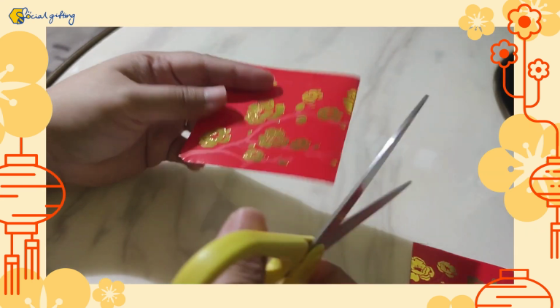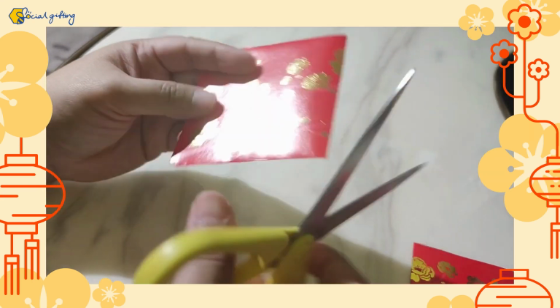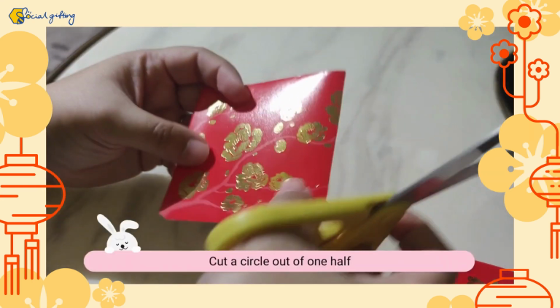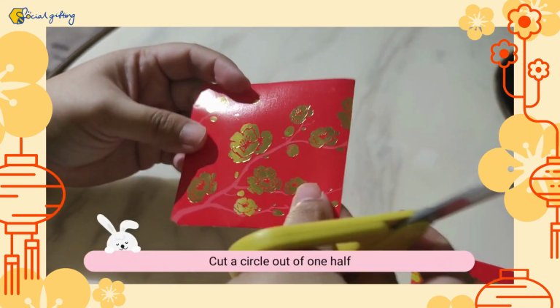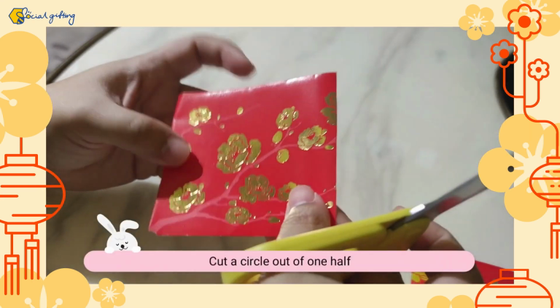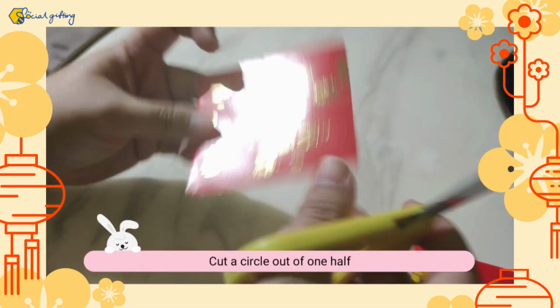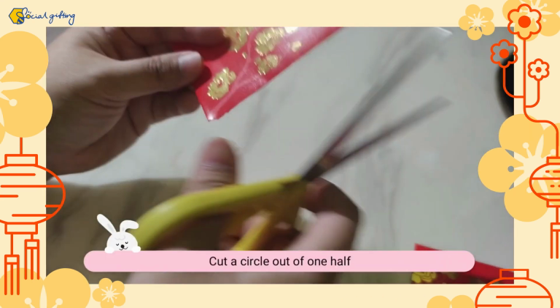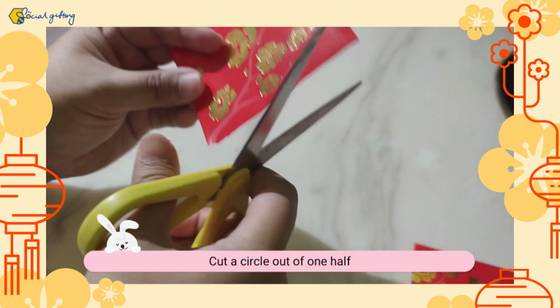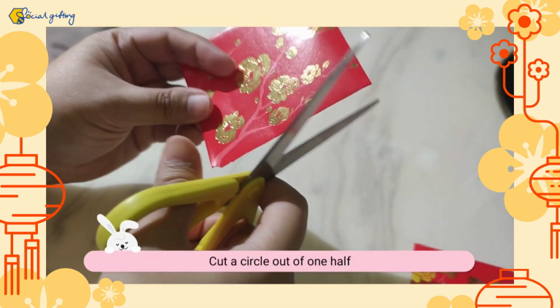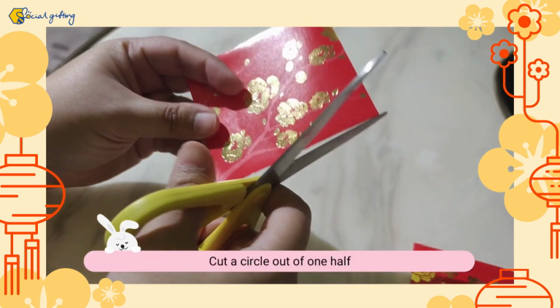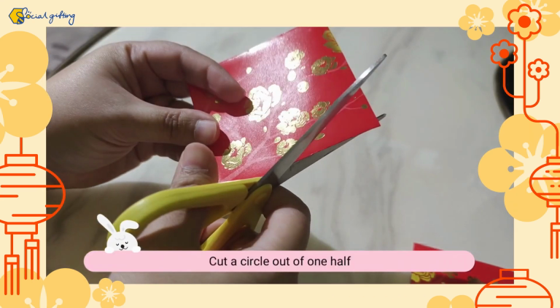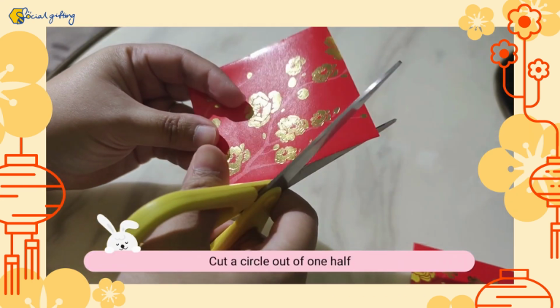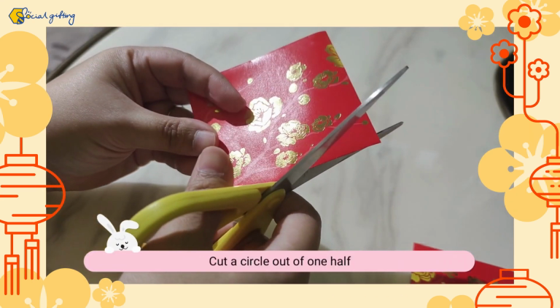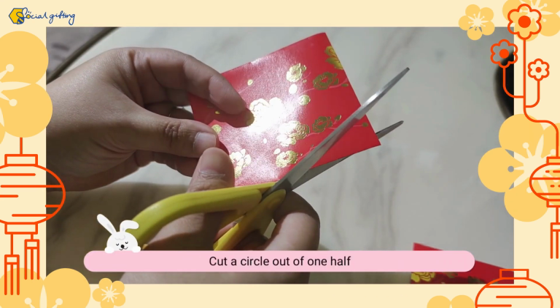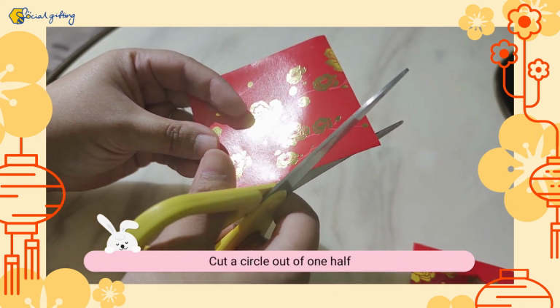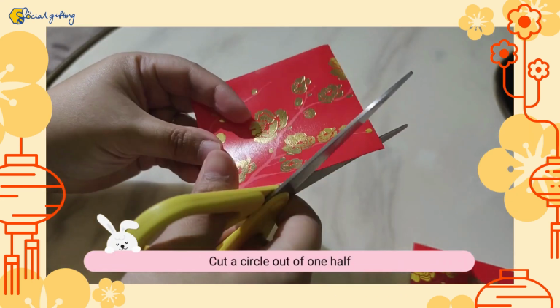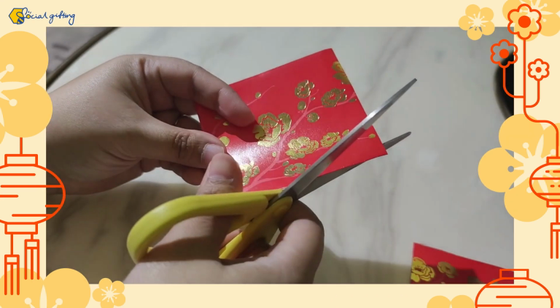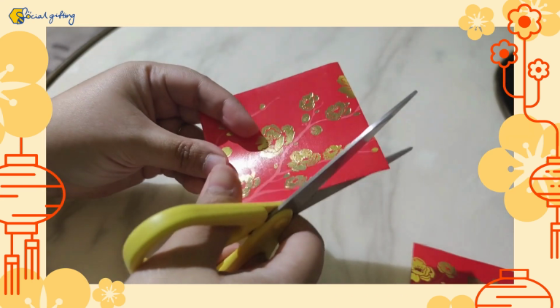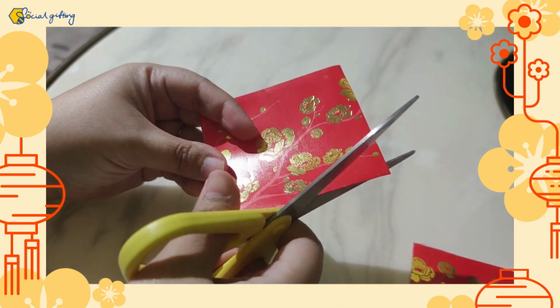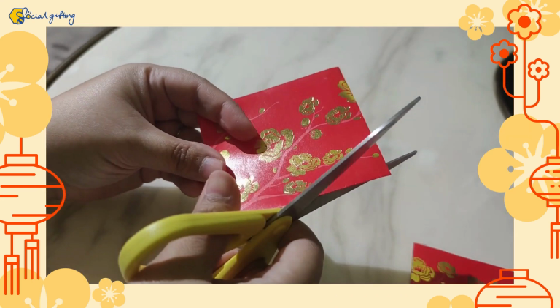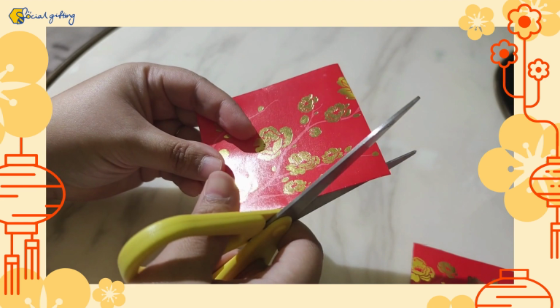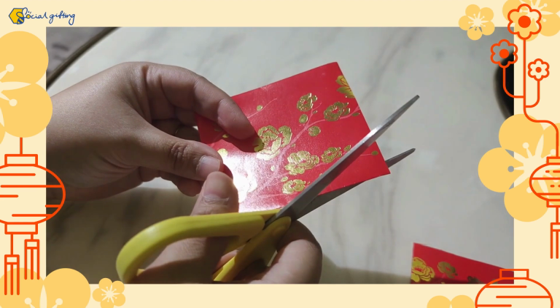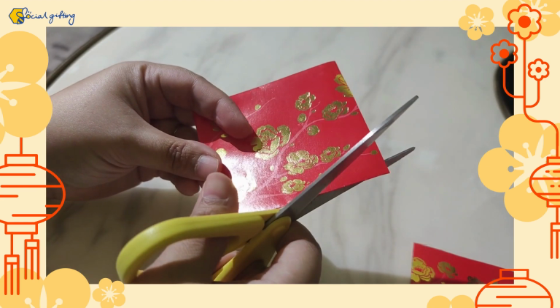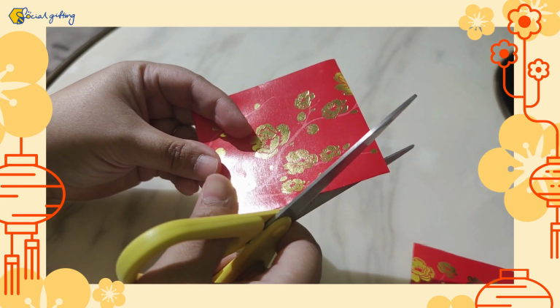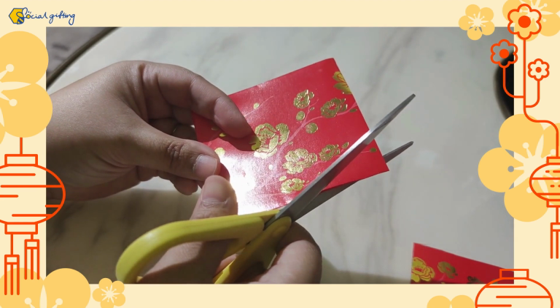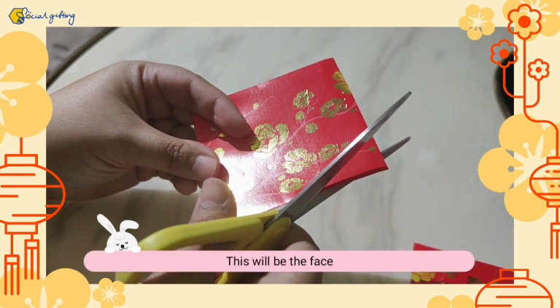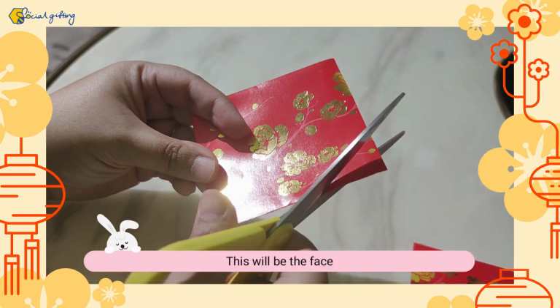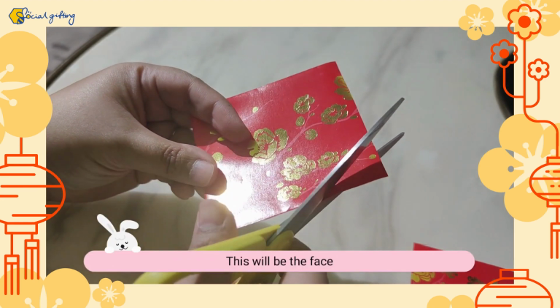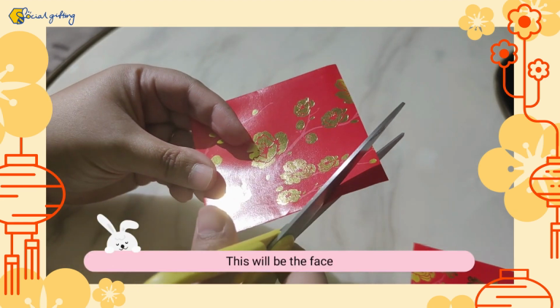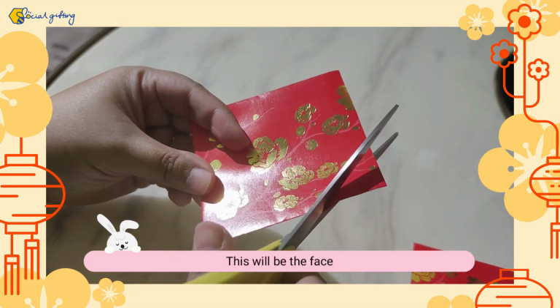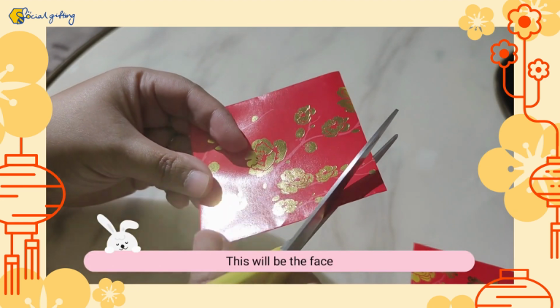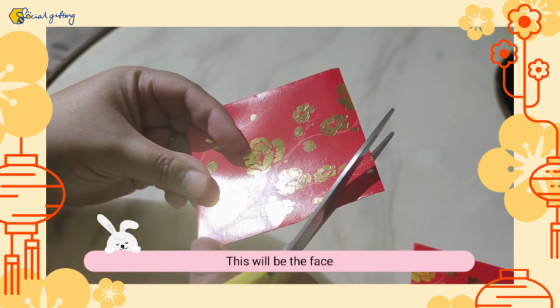In the middle of the half, cut out a circle. This will be the lion's head.